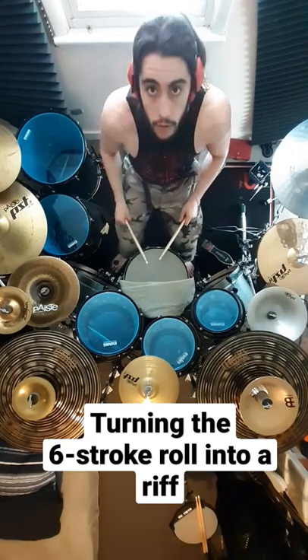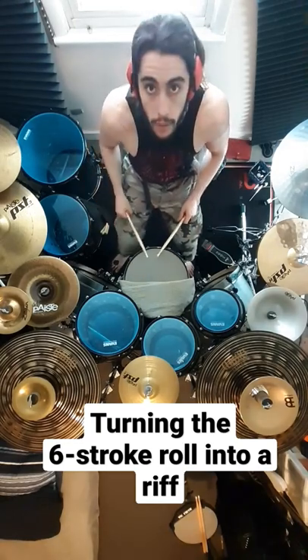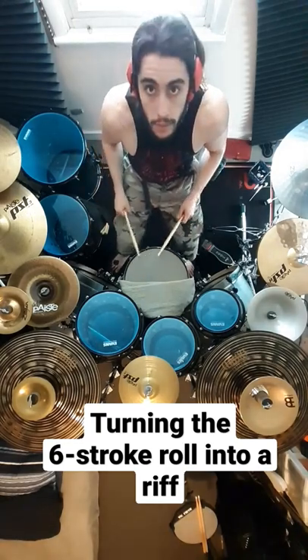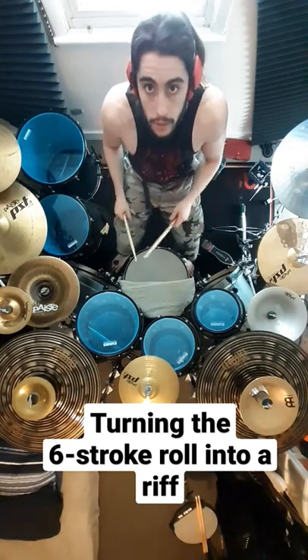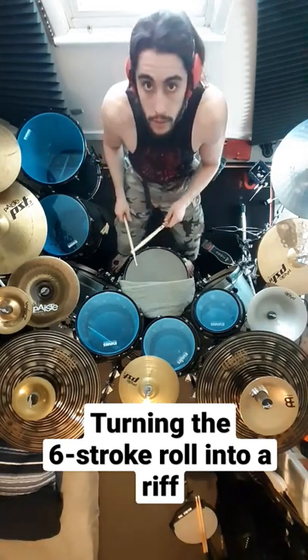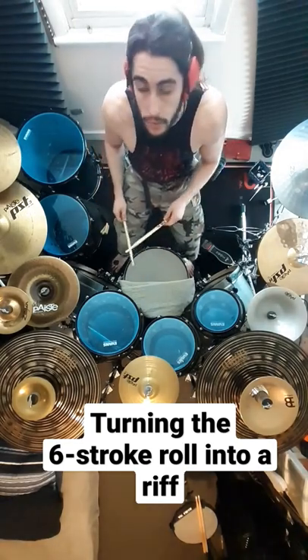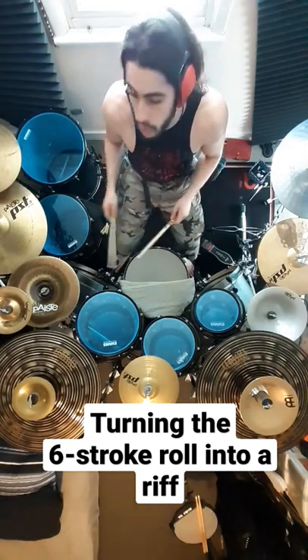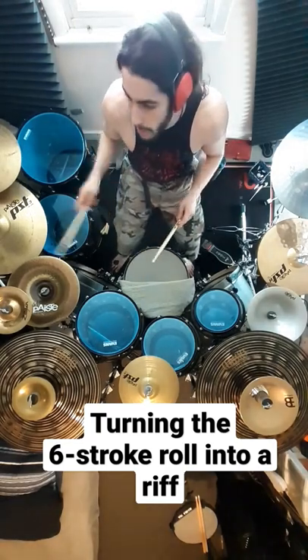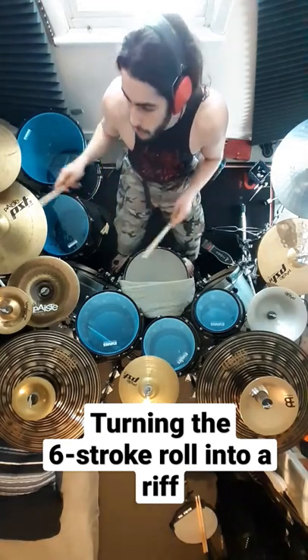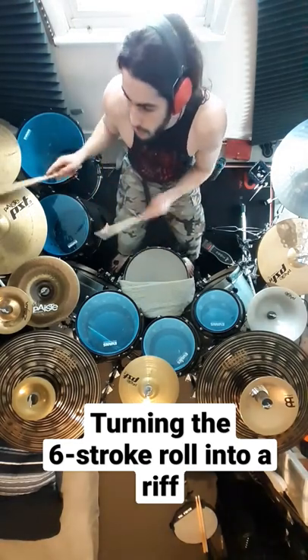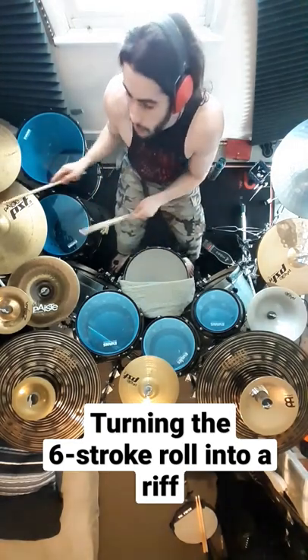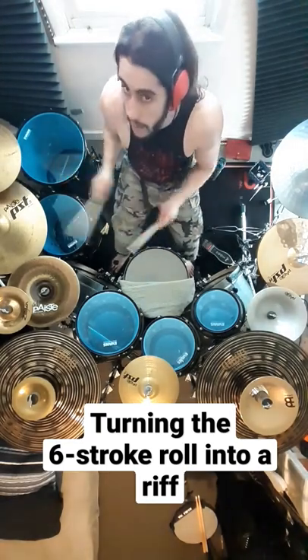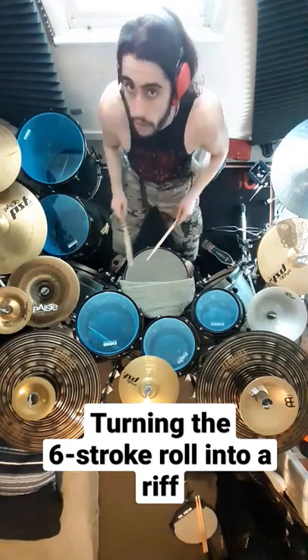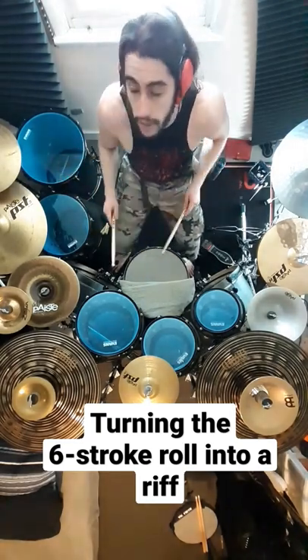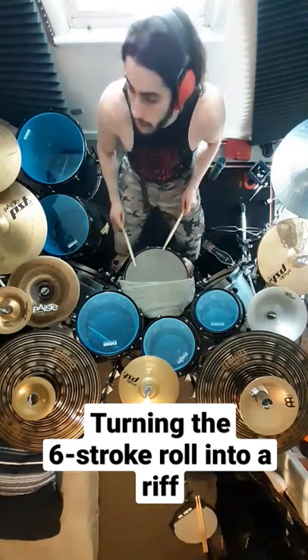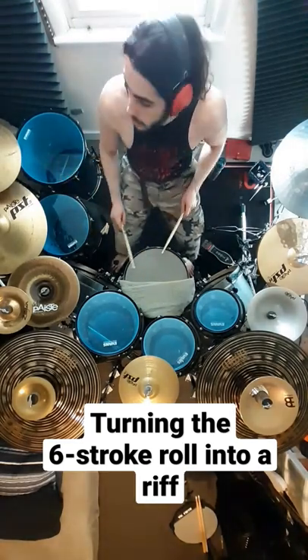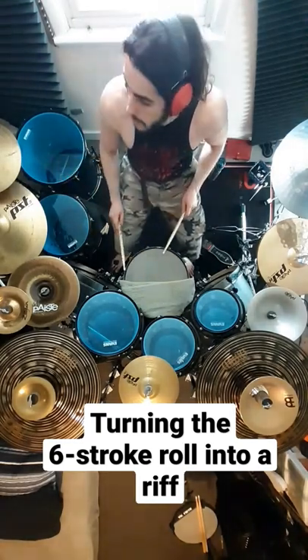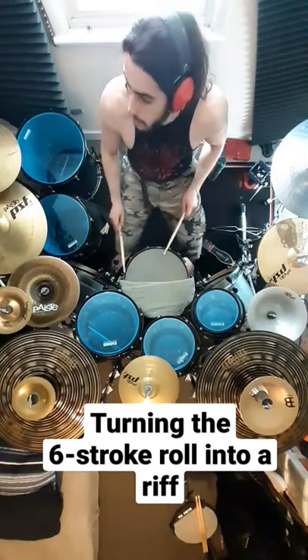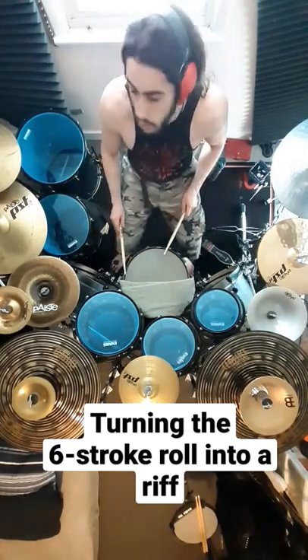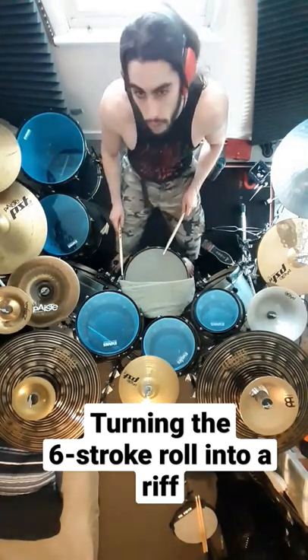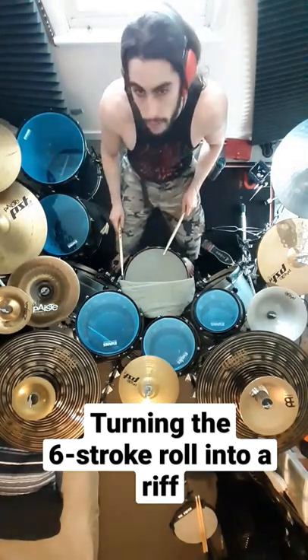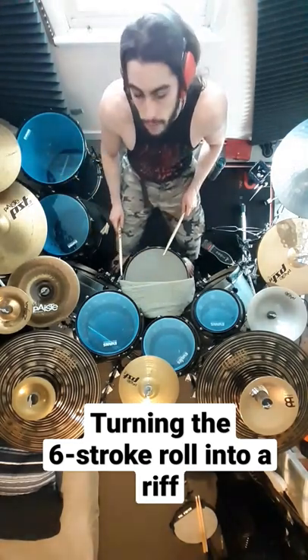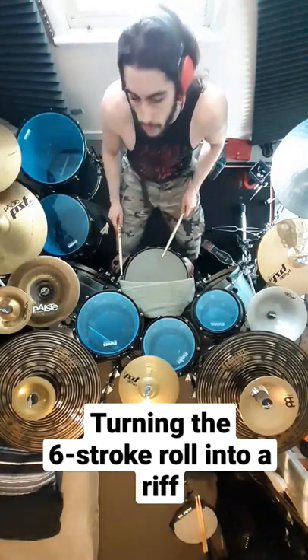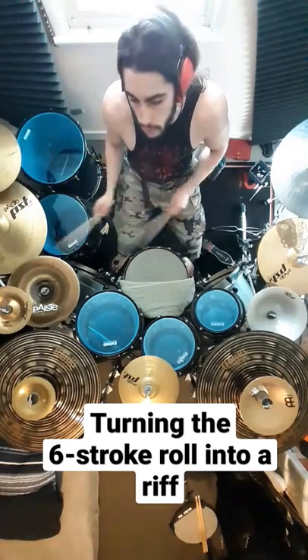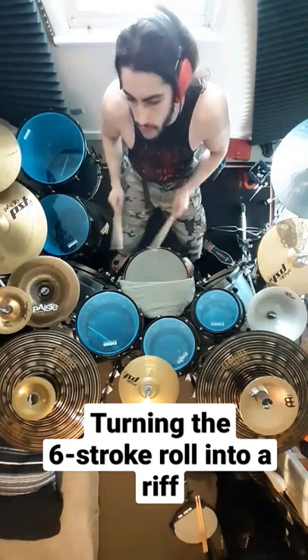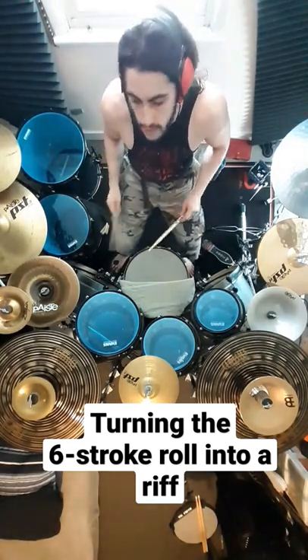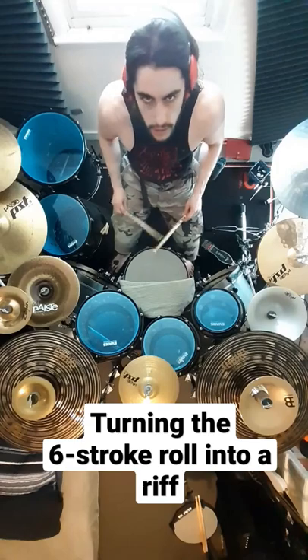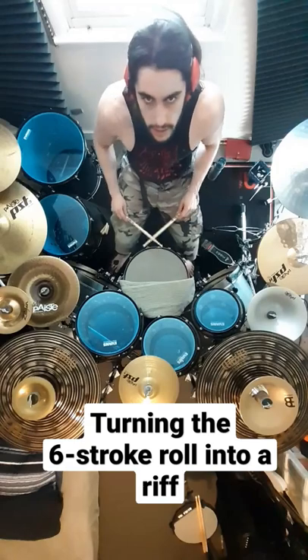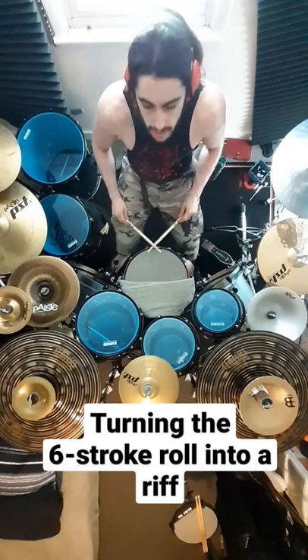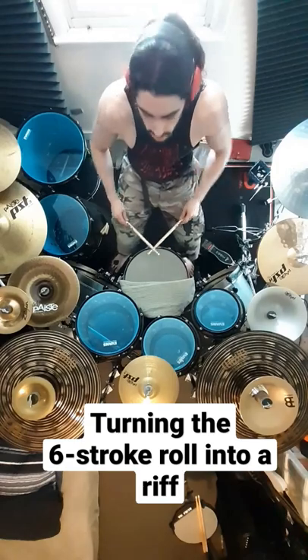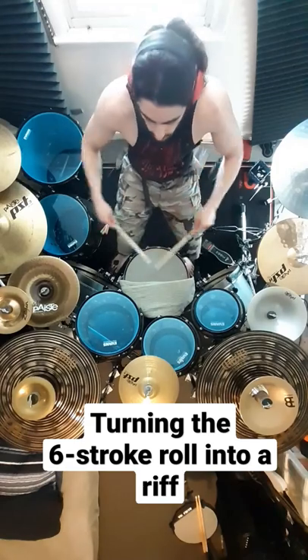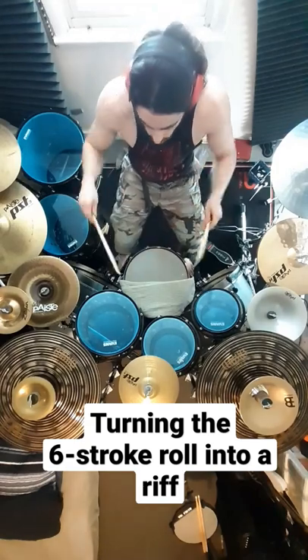So what we're going to do is we're going to swap between the ride and the snare, come up with a cool riff for a little transition, and that's how it sounds like this.